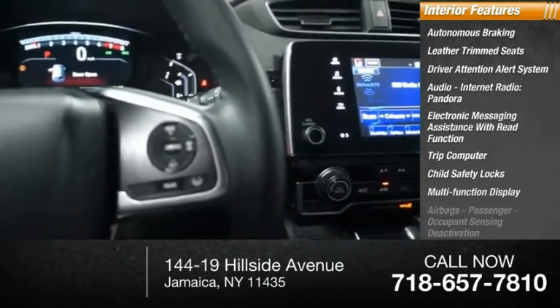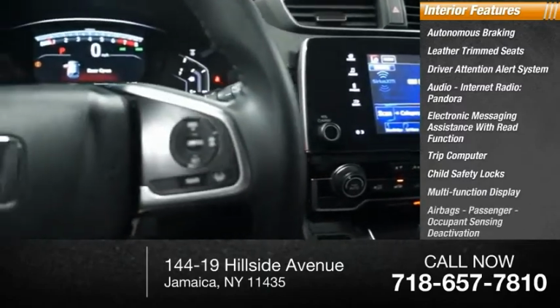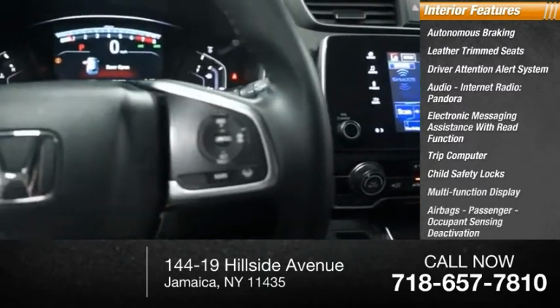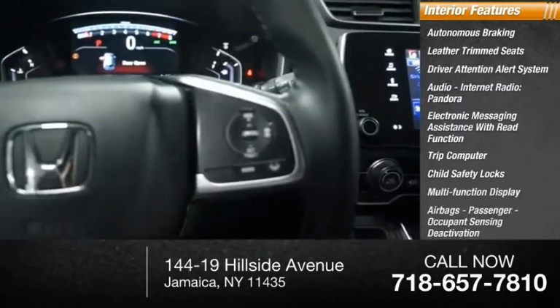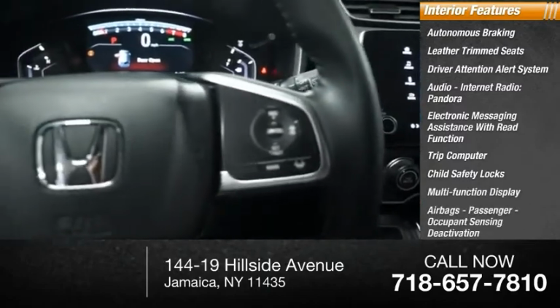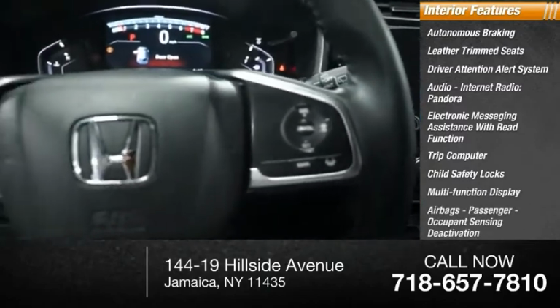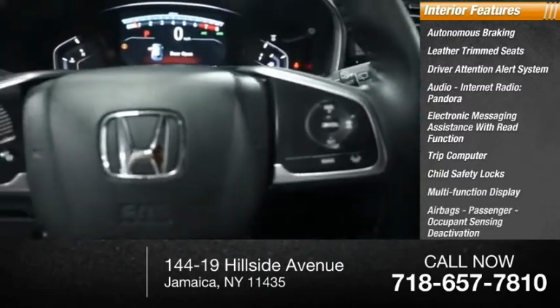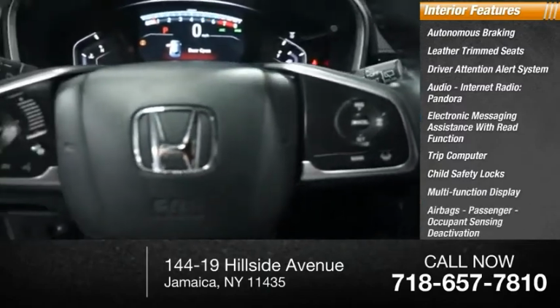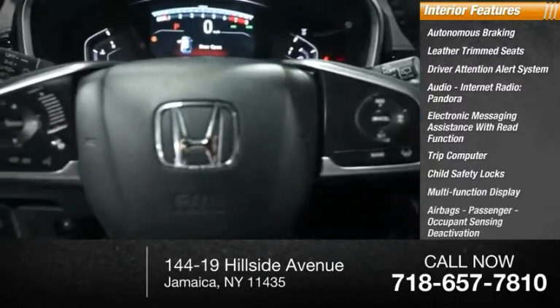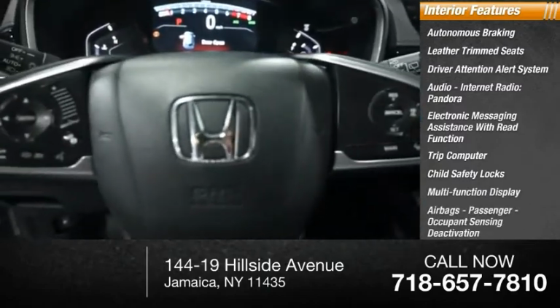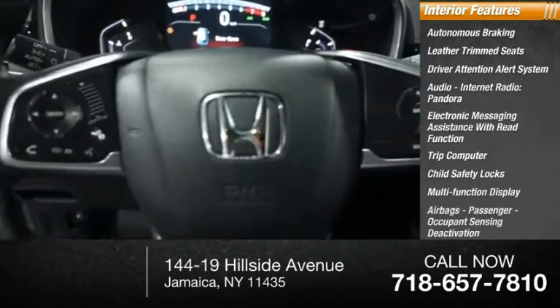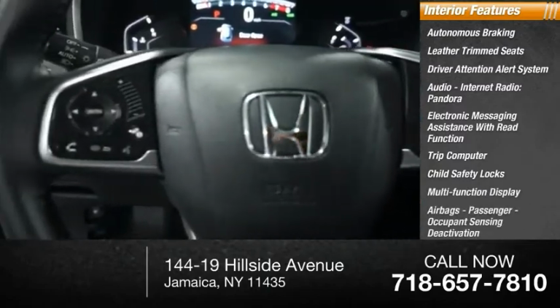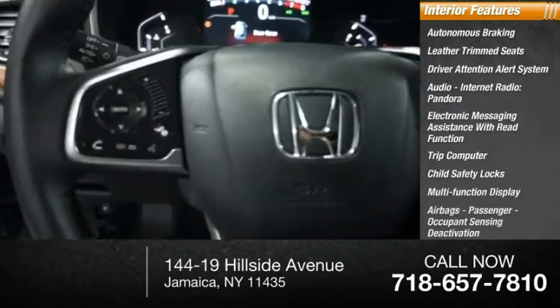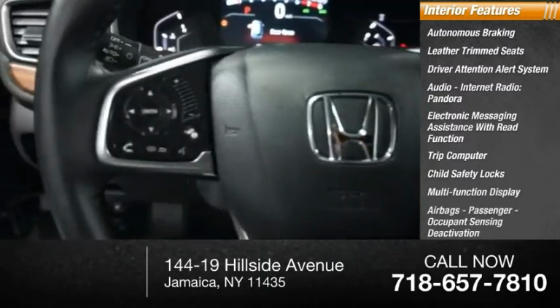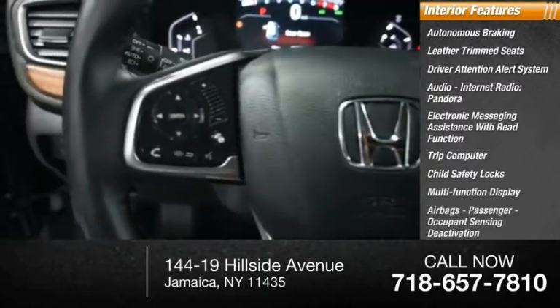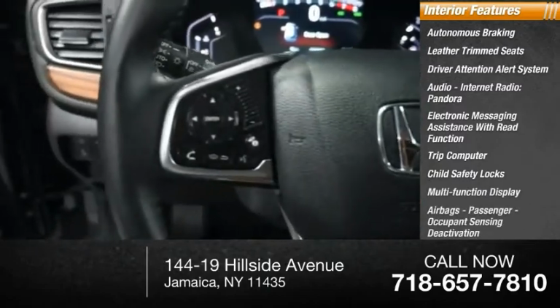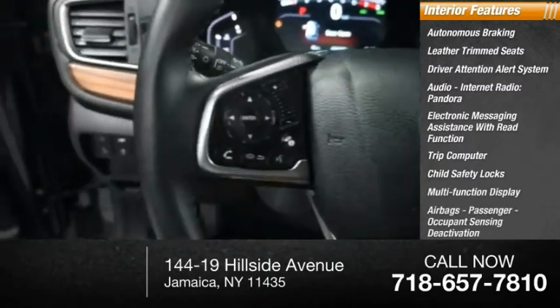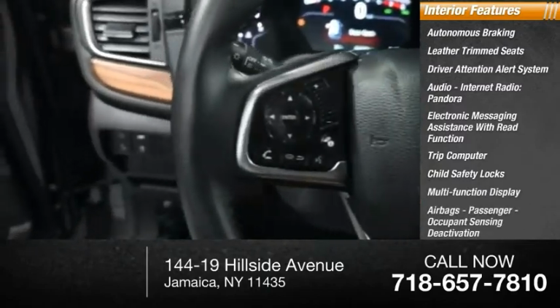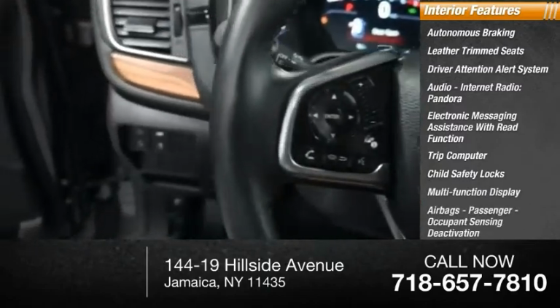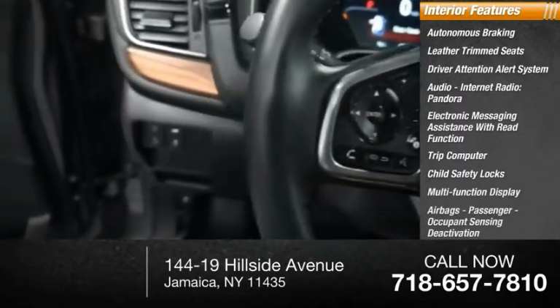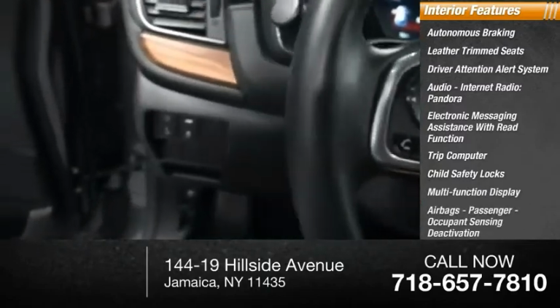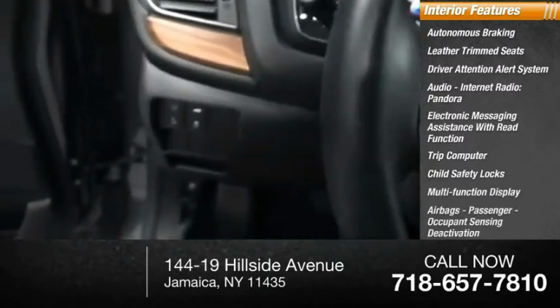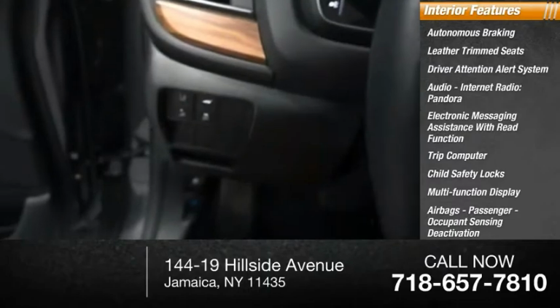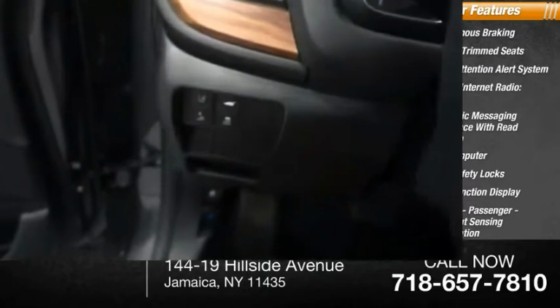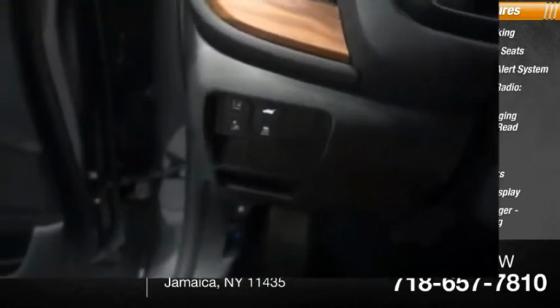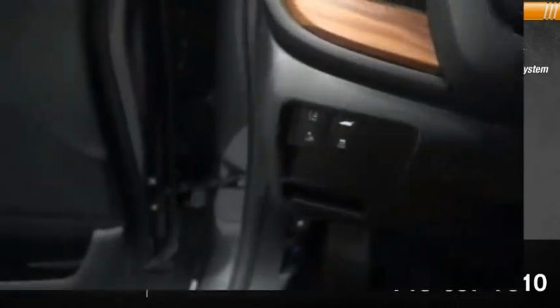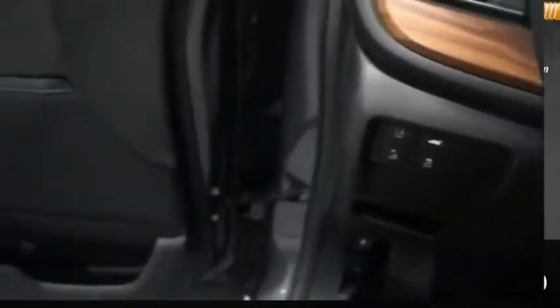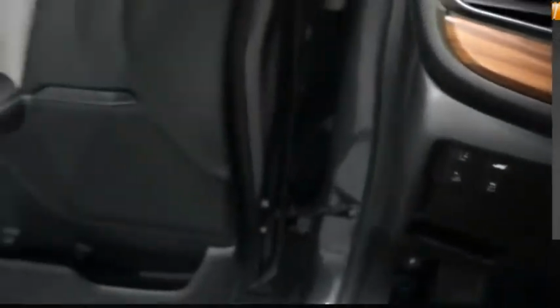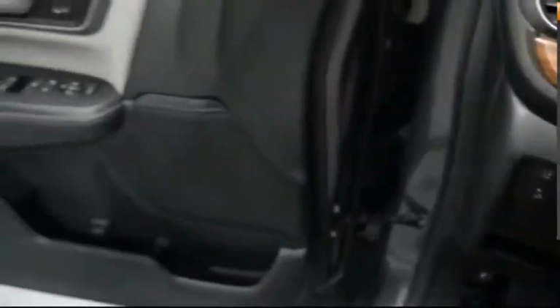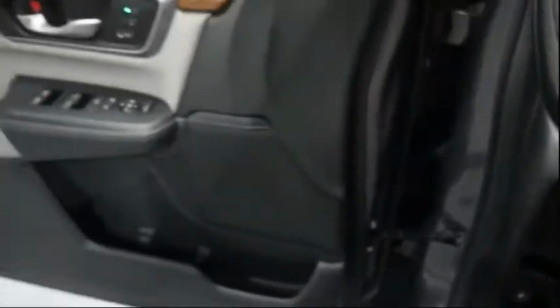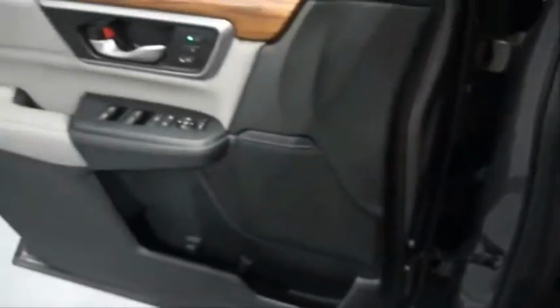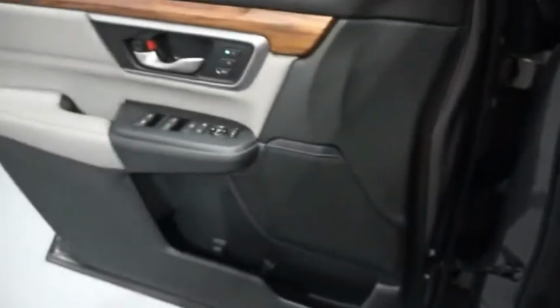Additional features include airbags, passenger occupant sensing deactivation, and a tachometer. Come take a test drive today.